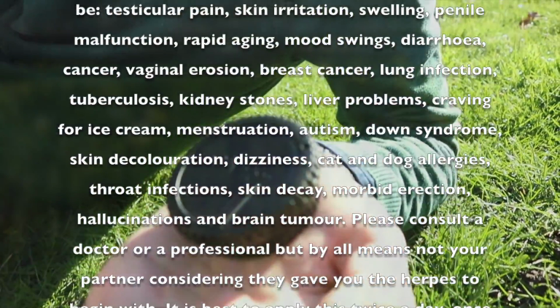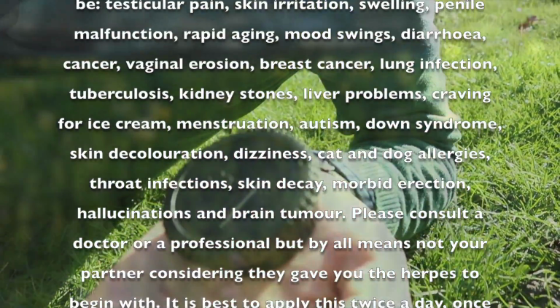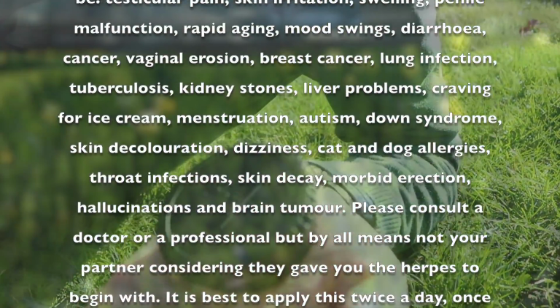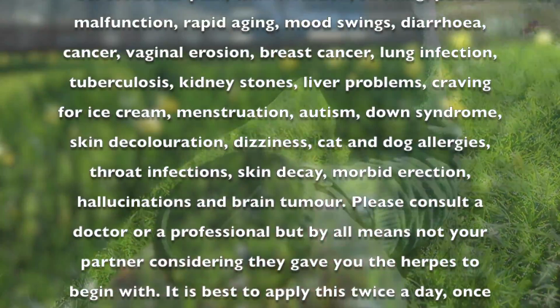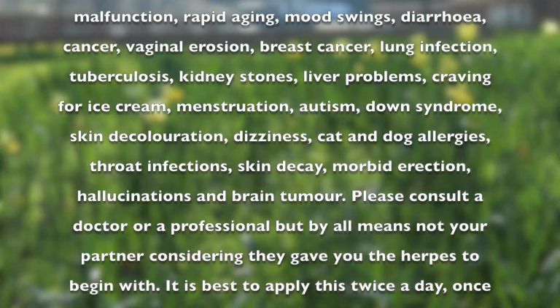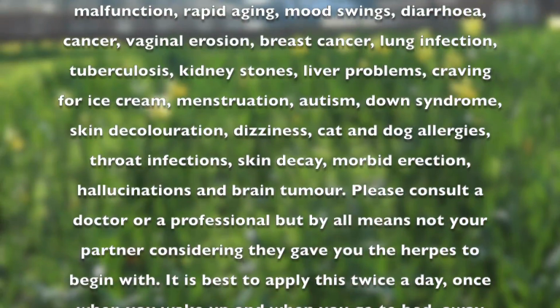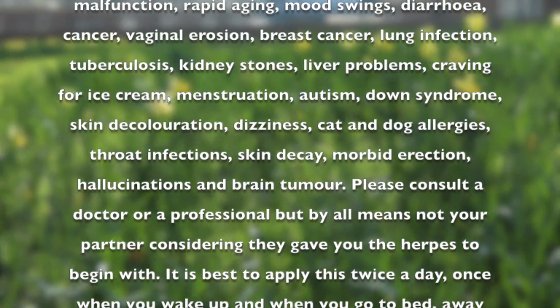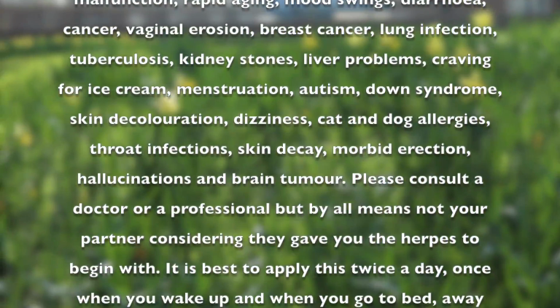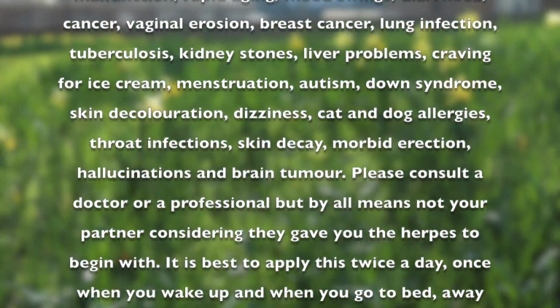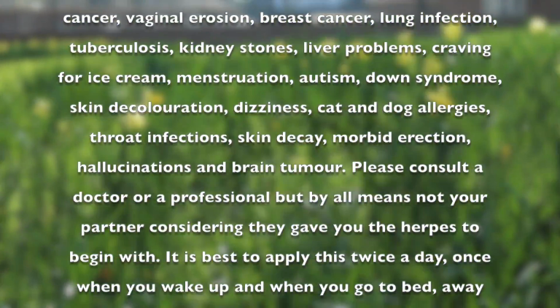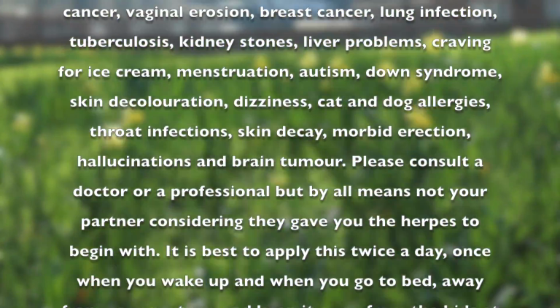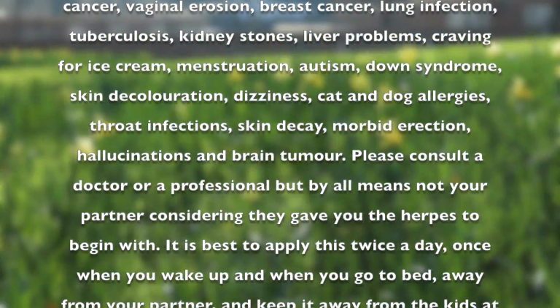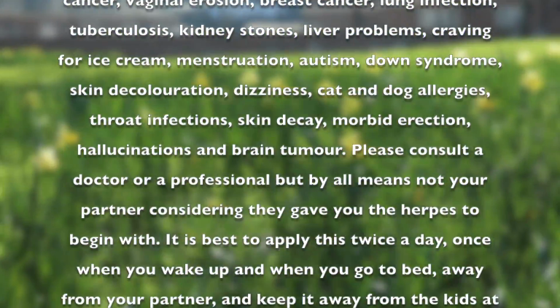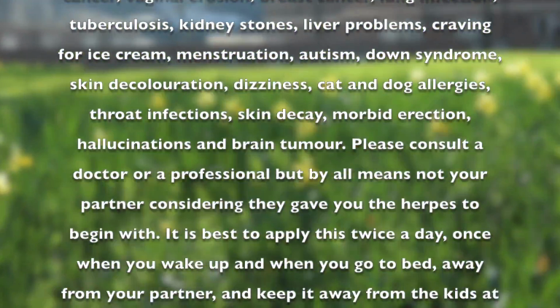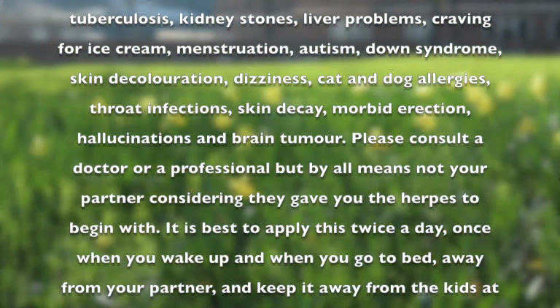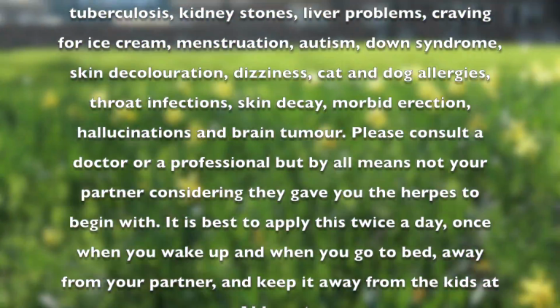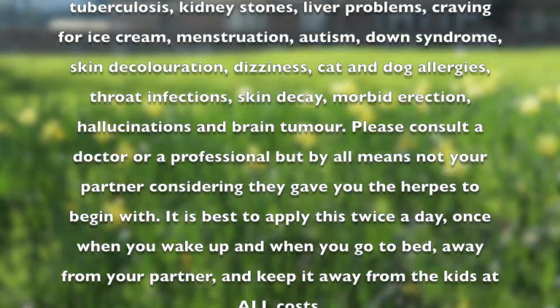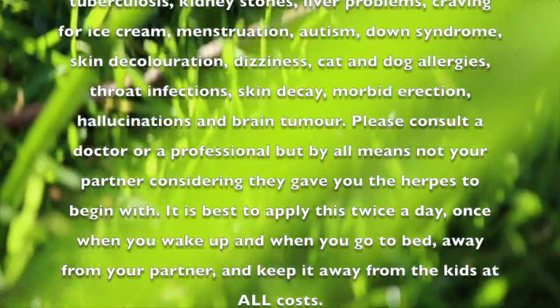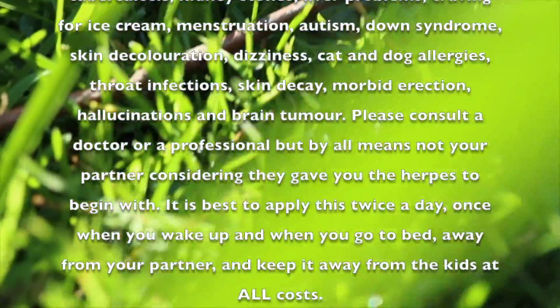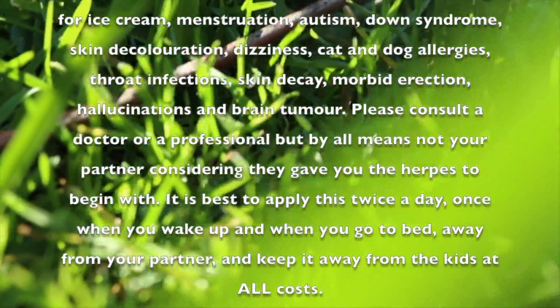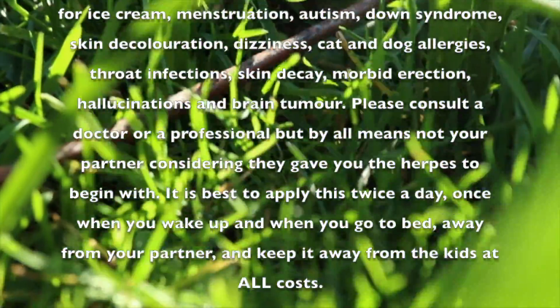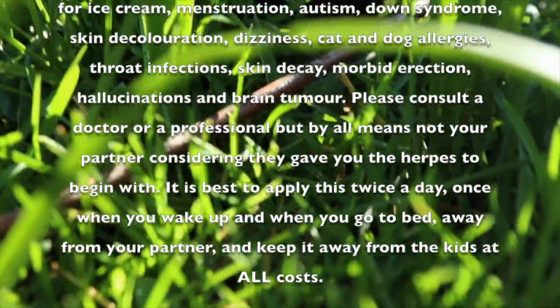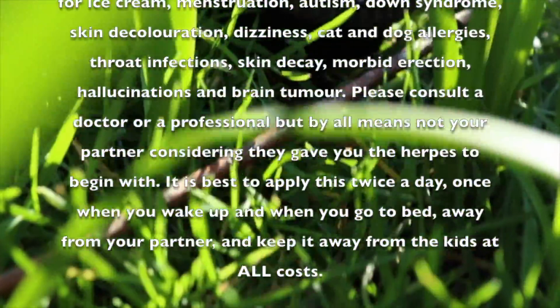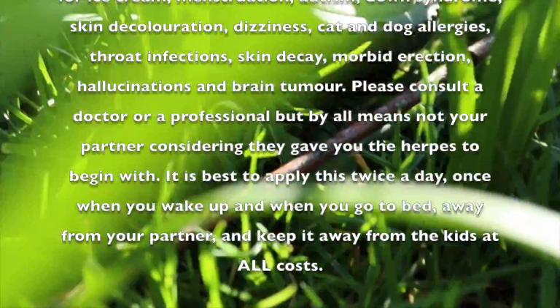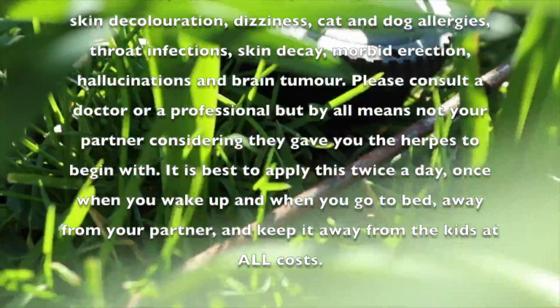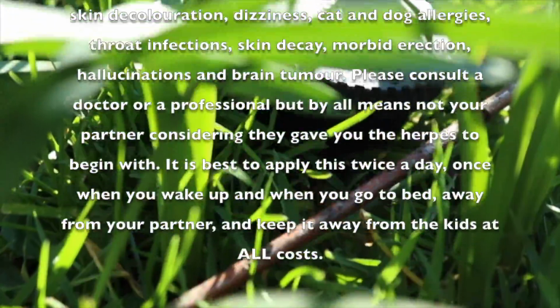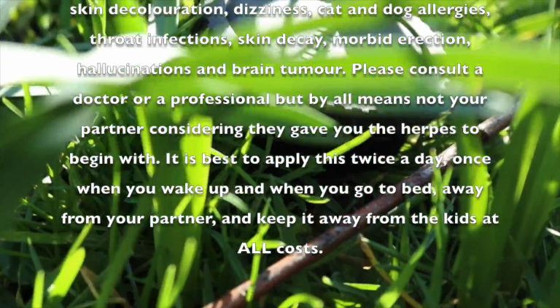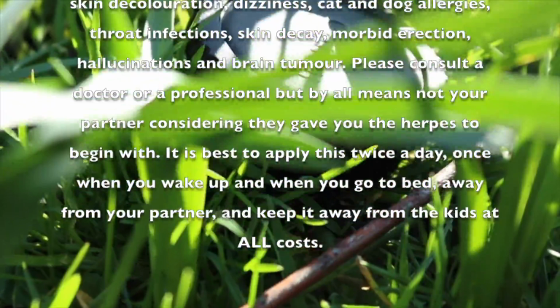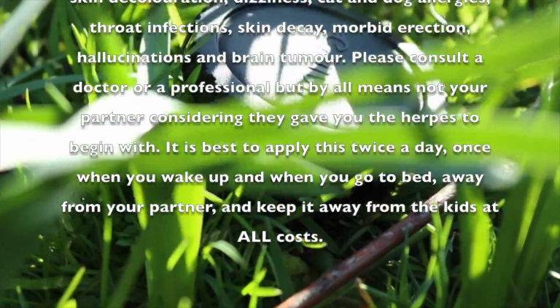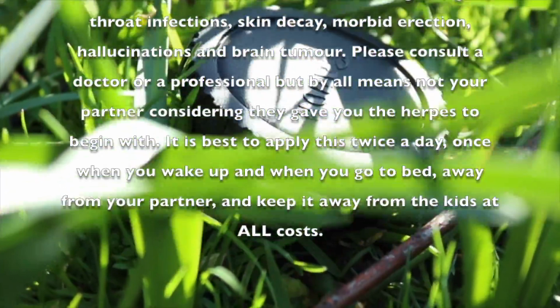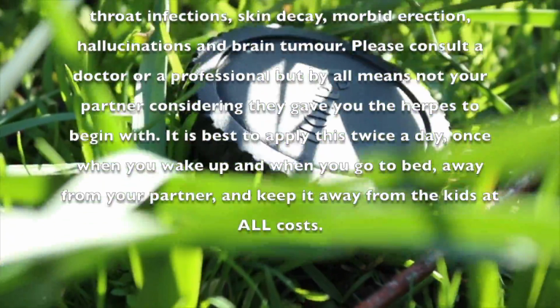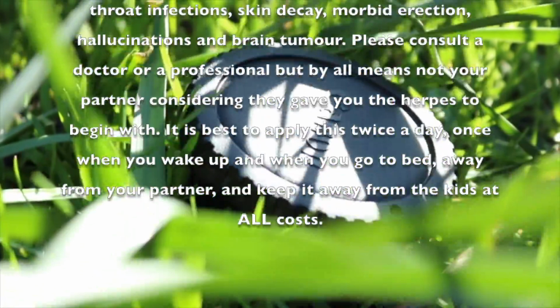Please consult a doctor or a professional, but by all means, not your partner, considering they gave you herpes to begin with. It is advised to apply this twice a day, once when you wake and once when you go to bed, away from your partner.